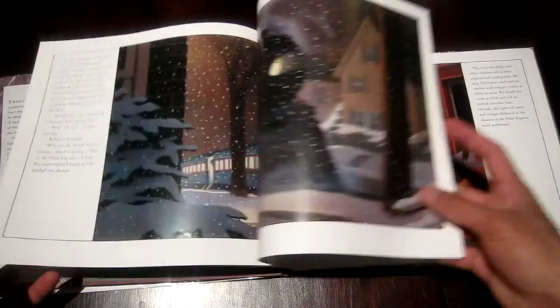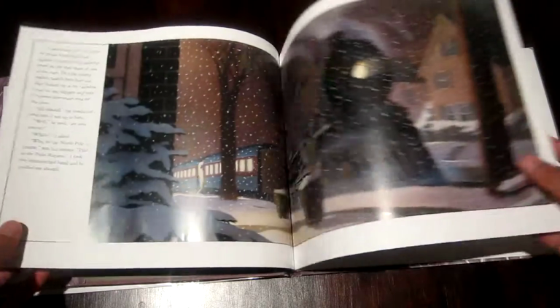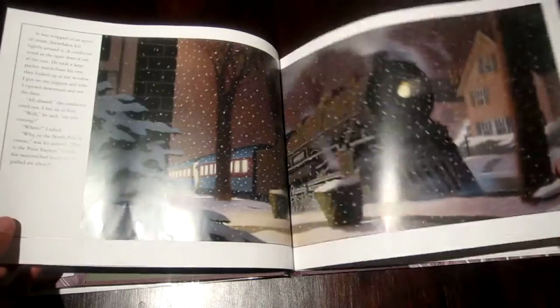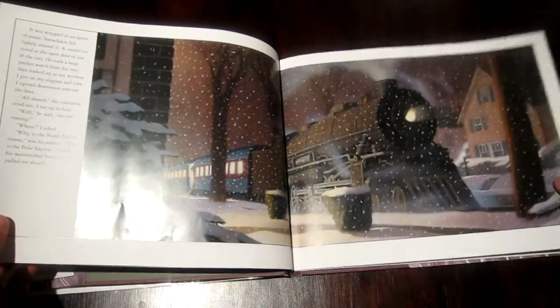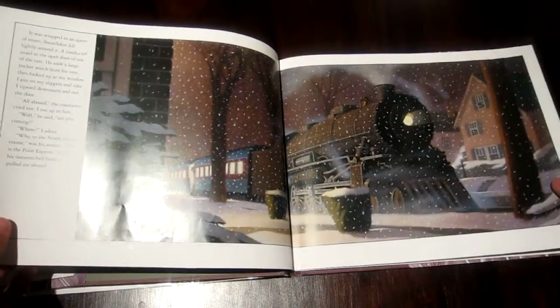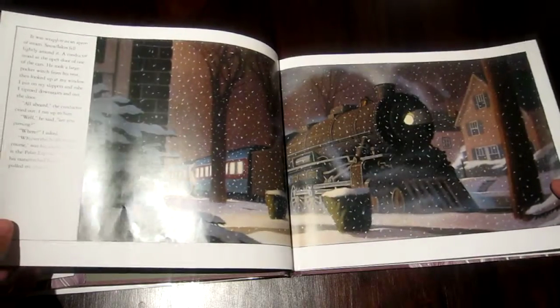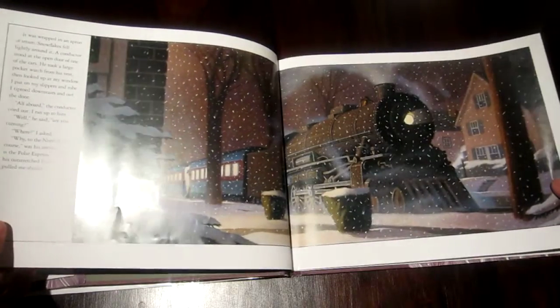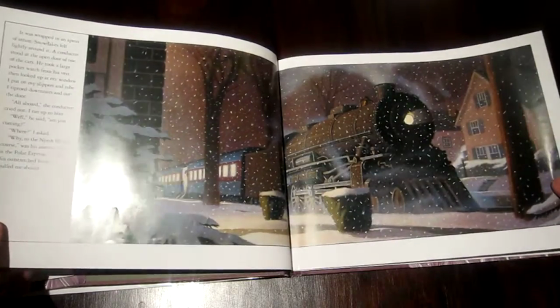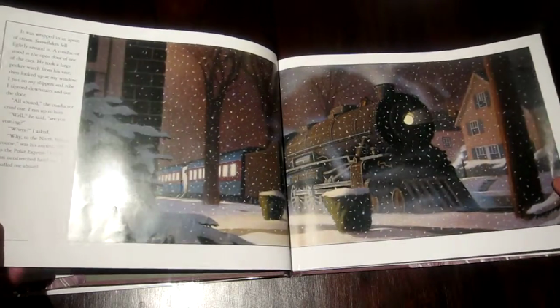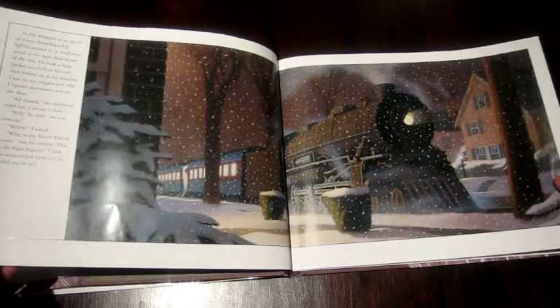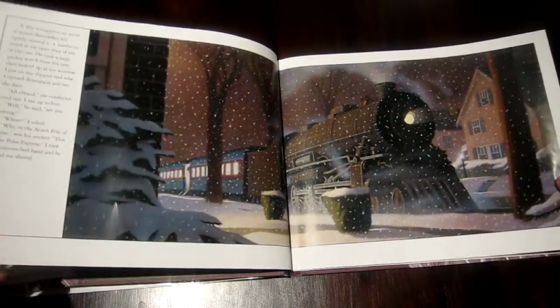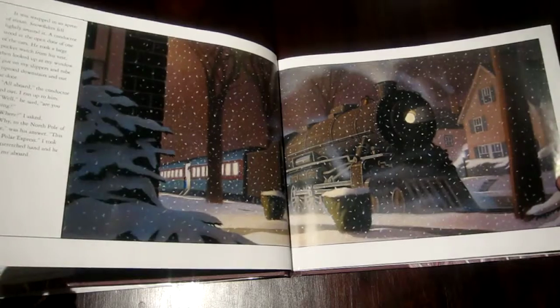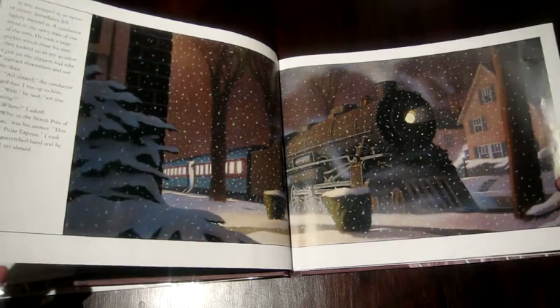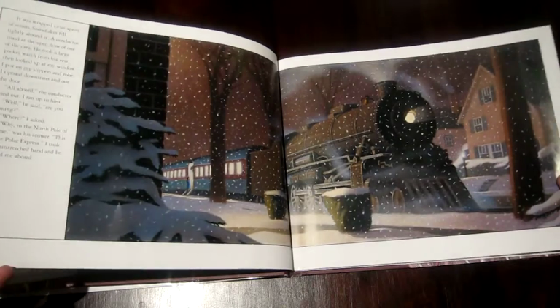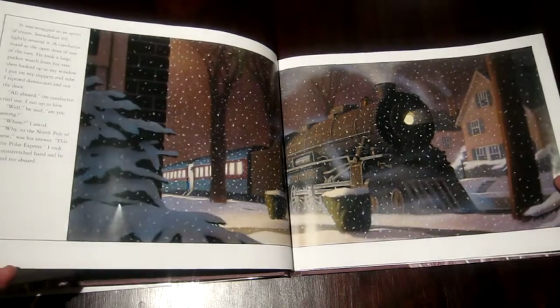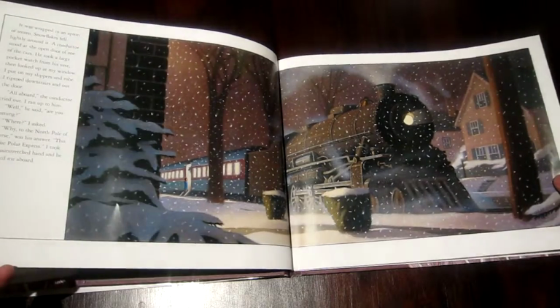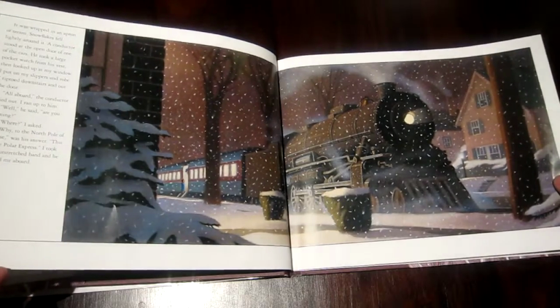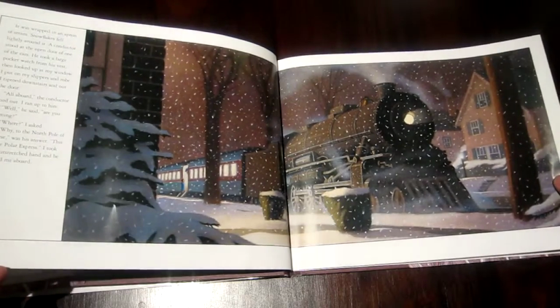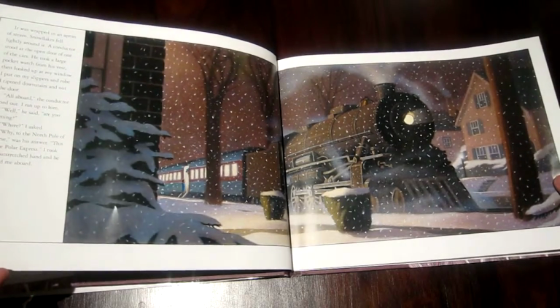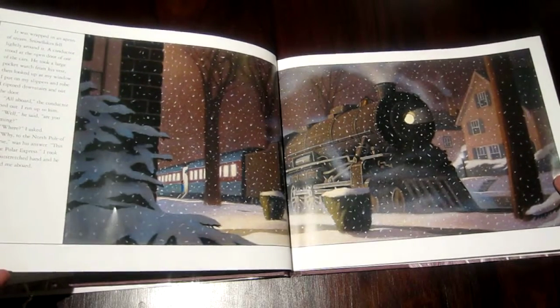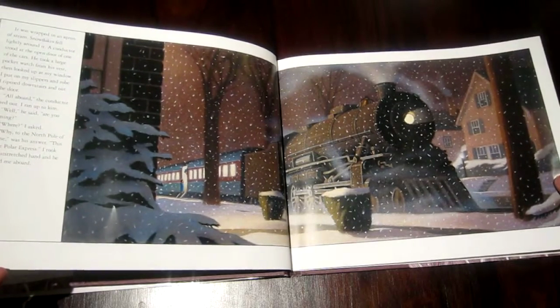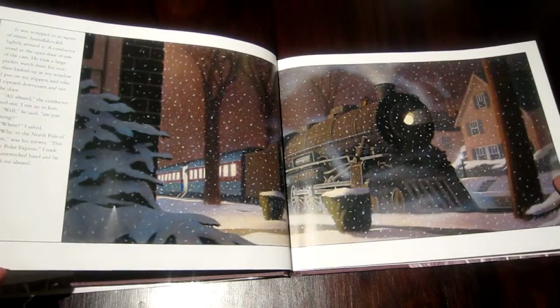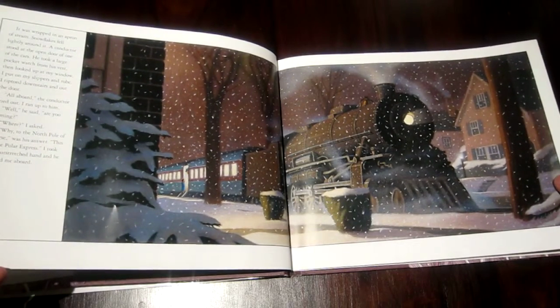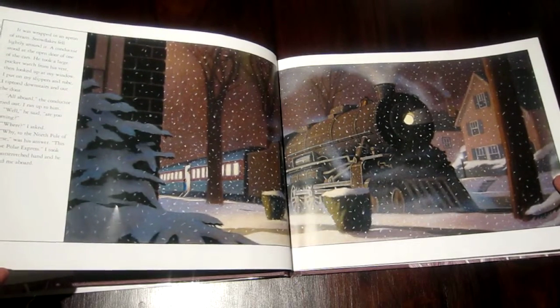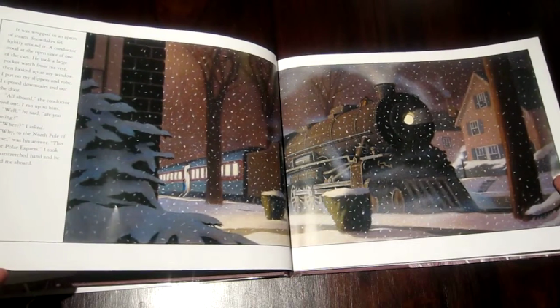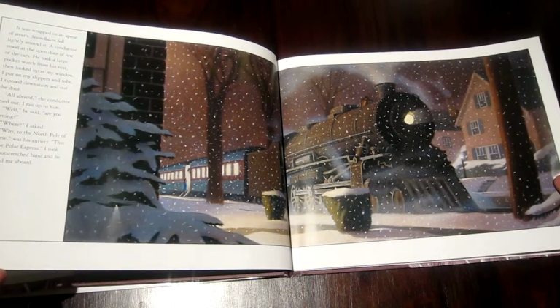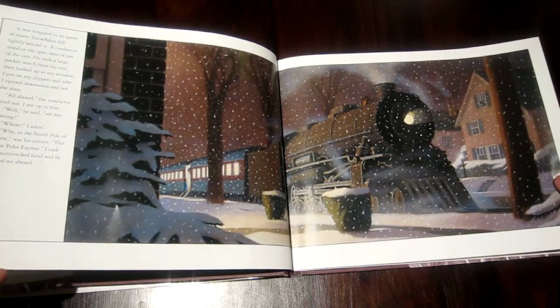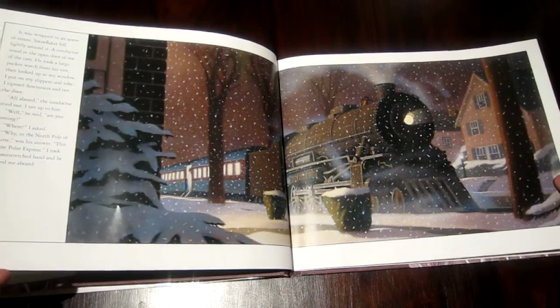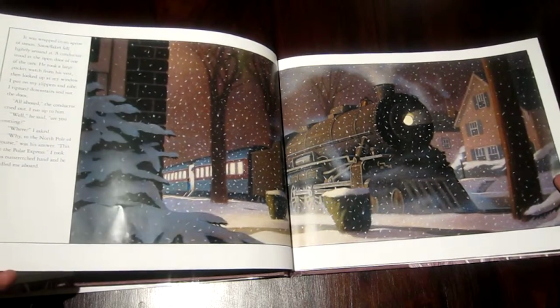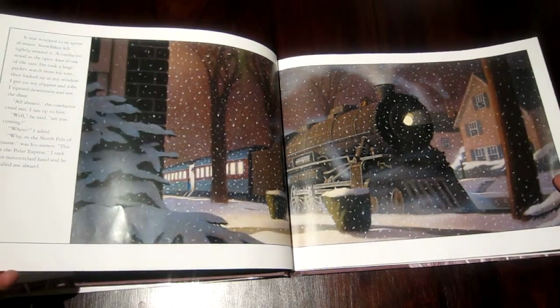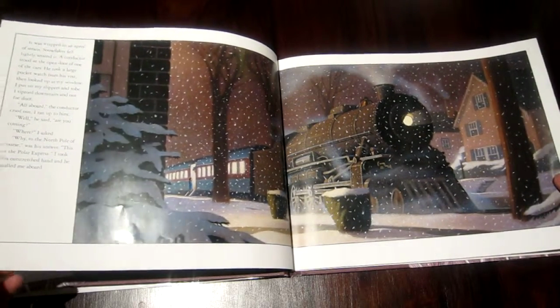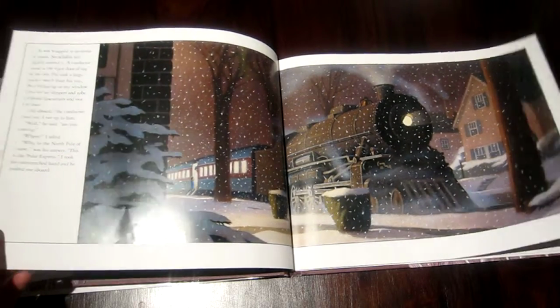I was amazed at how faithful the movie was to the visuals. It feels like you're looking at stills from the animated movie.